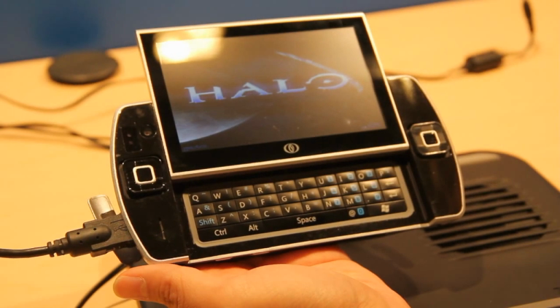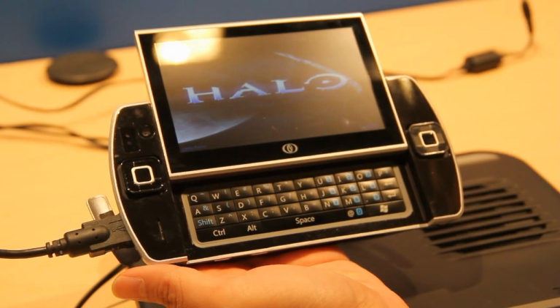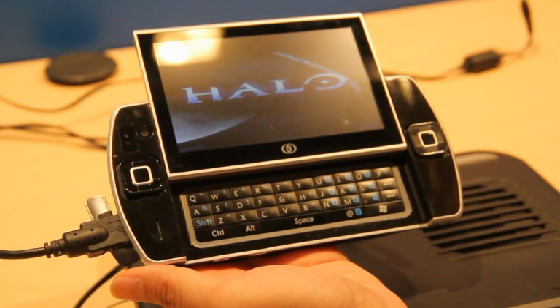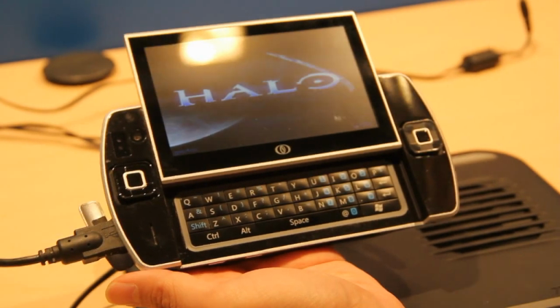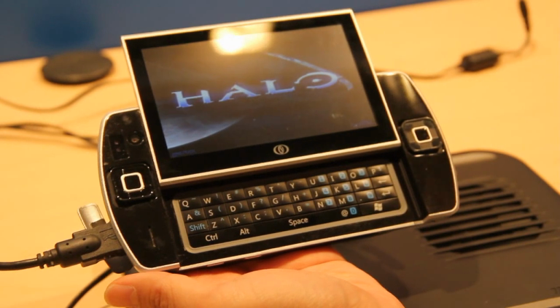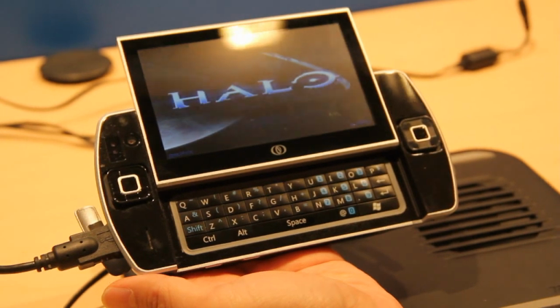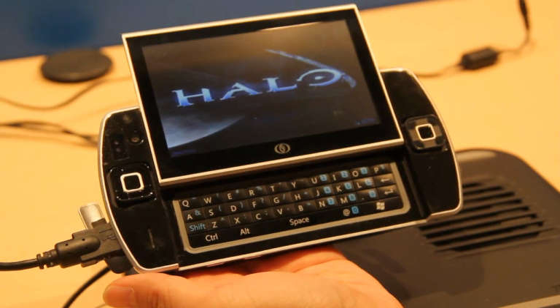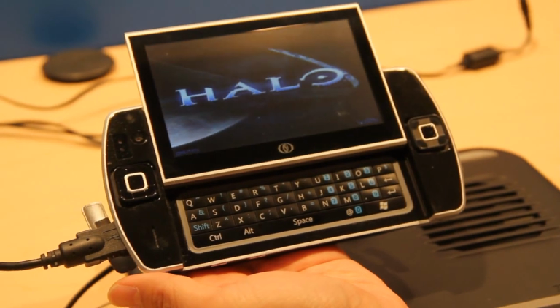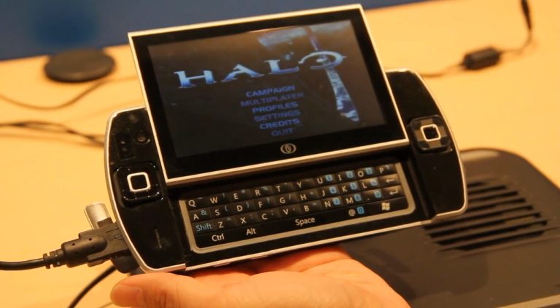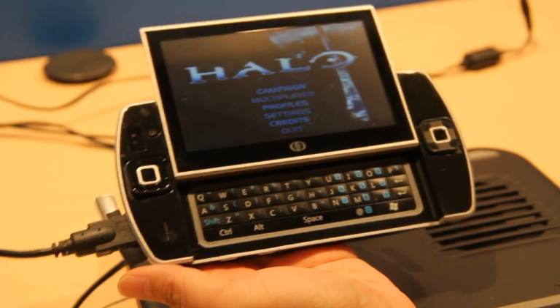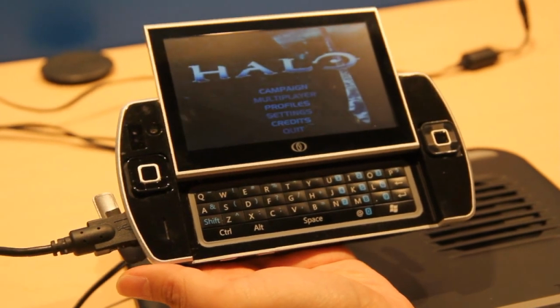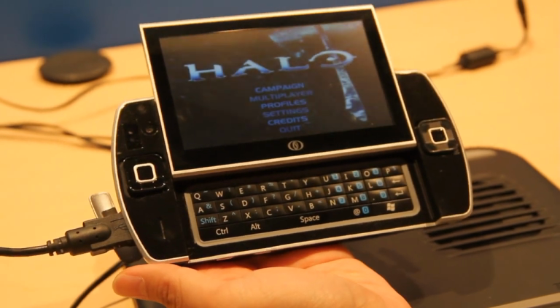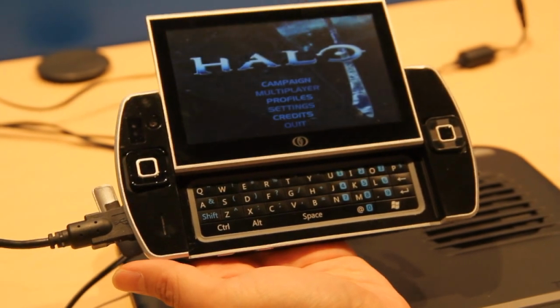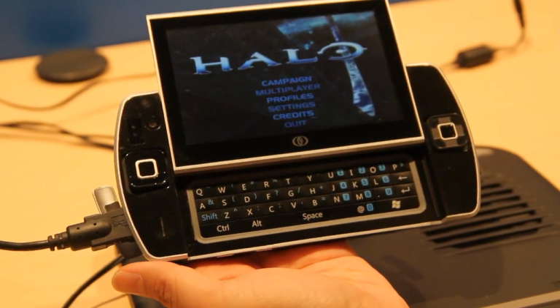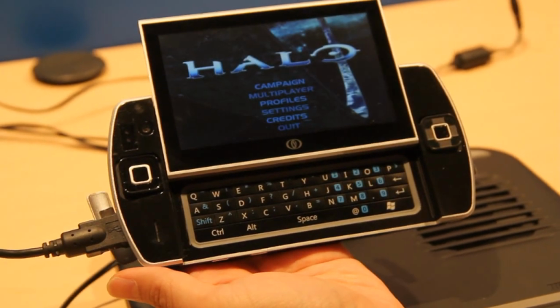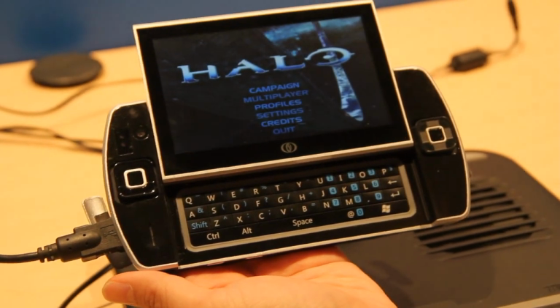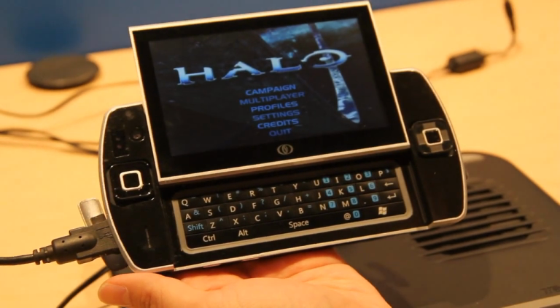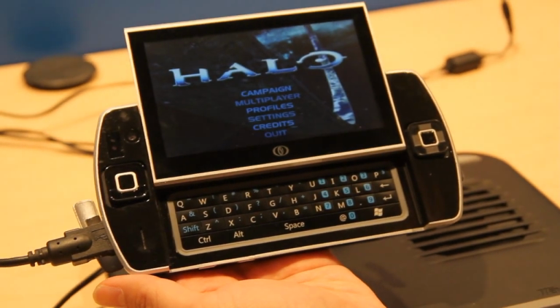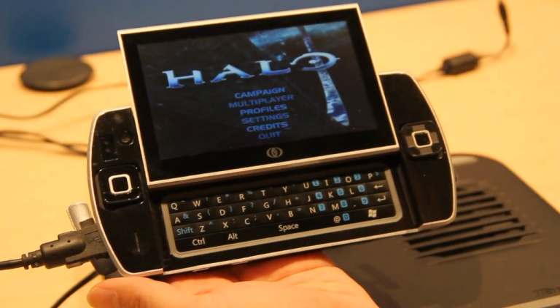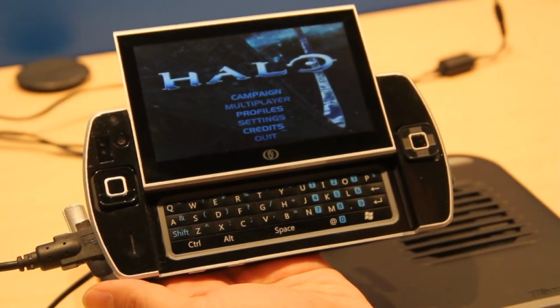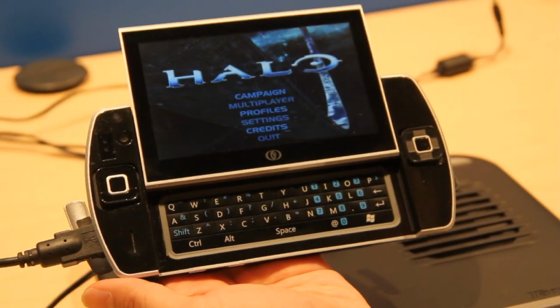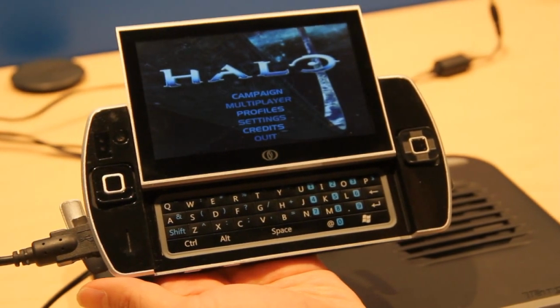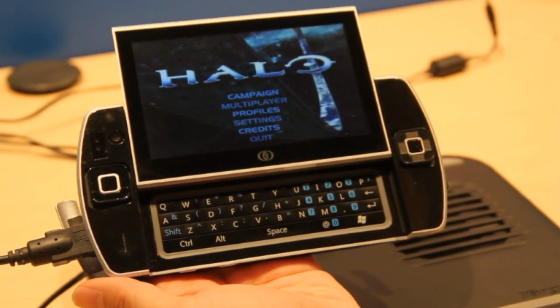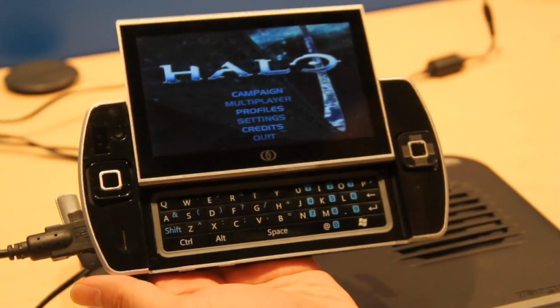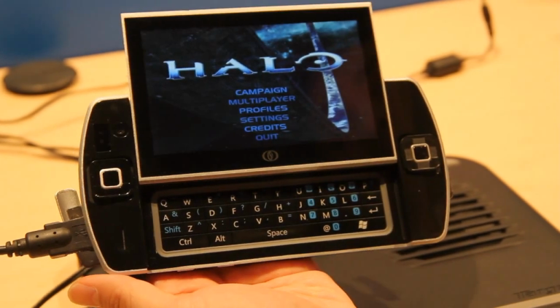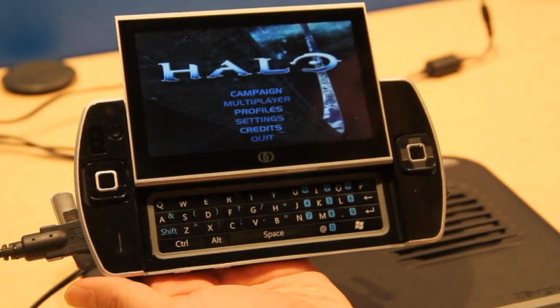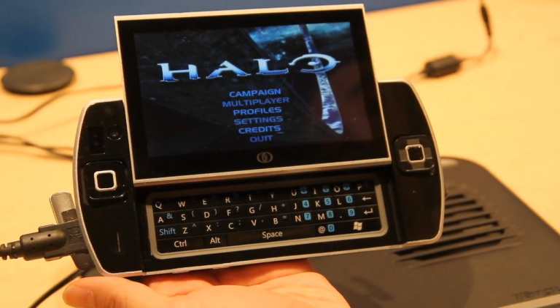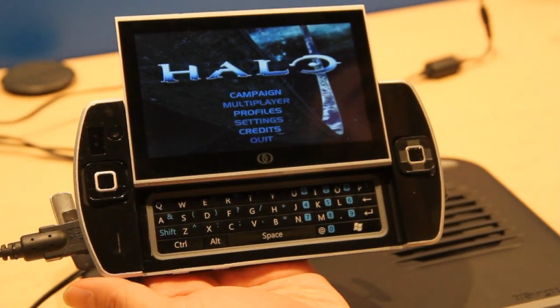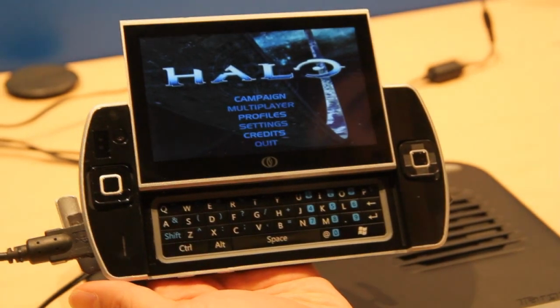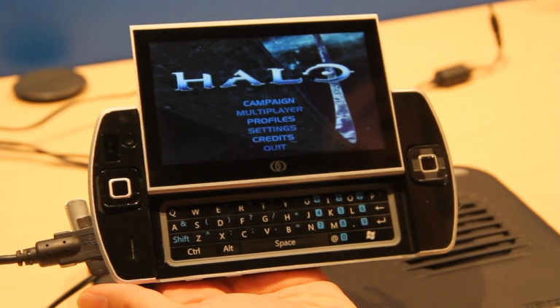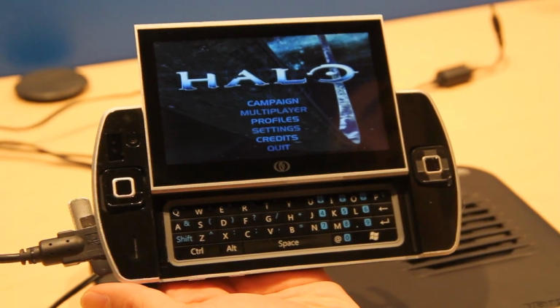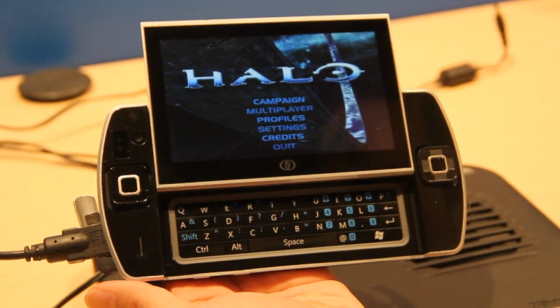So this is Halo — this is the main menu. They were not allowed to show any in-game scenes because this is a pre-production sample.